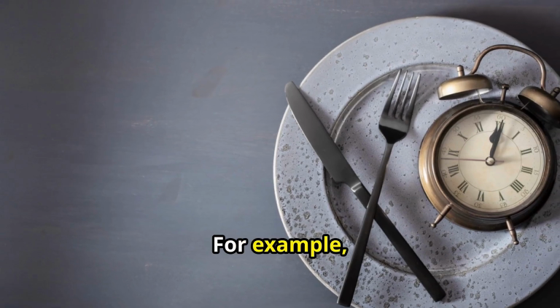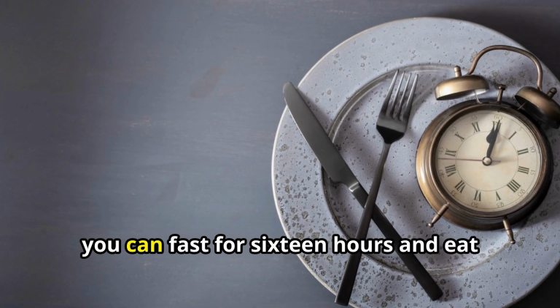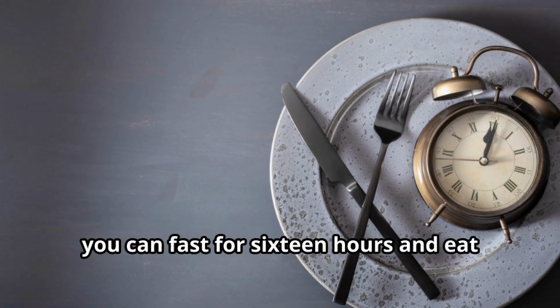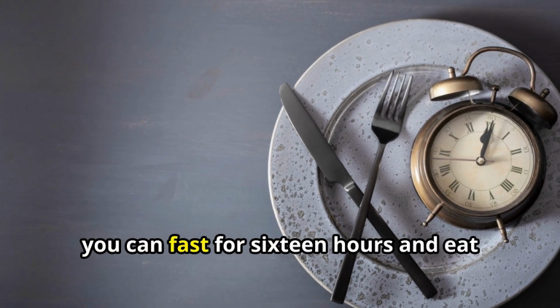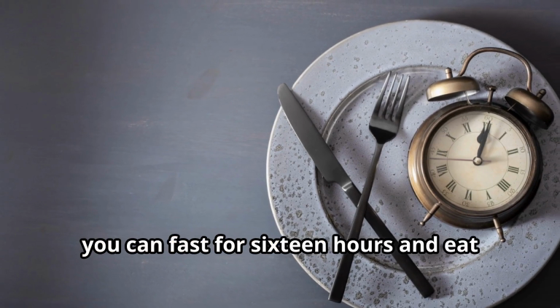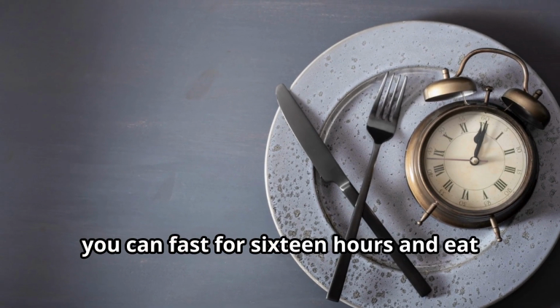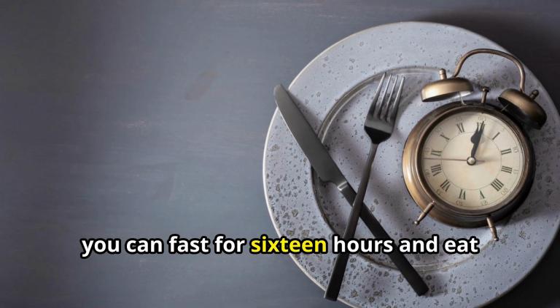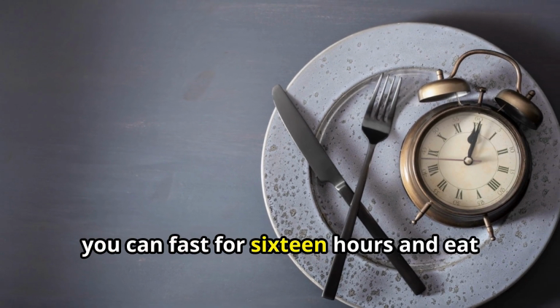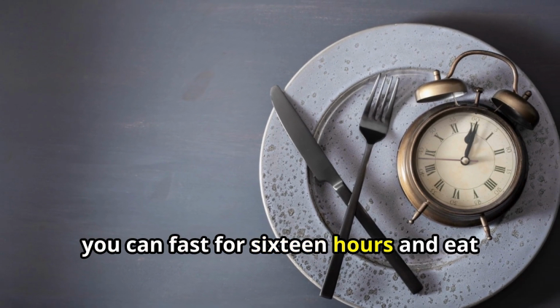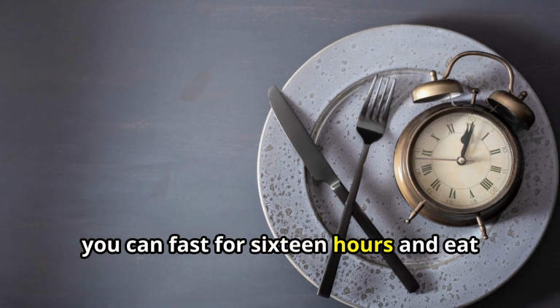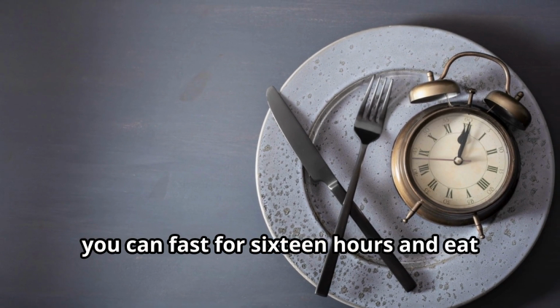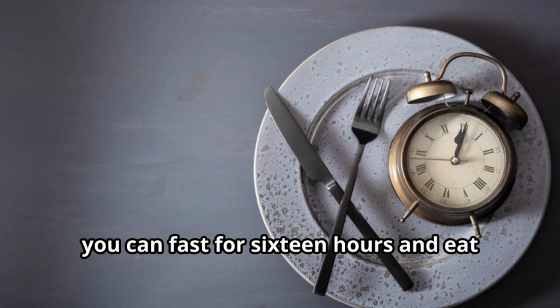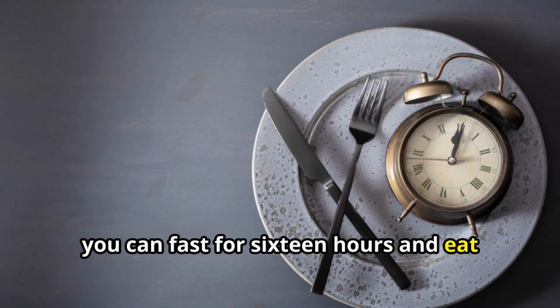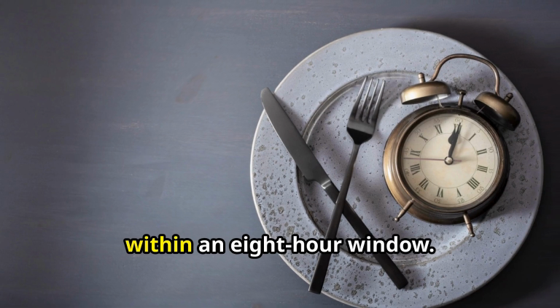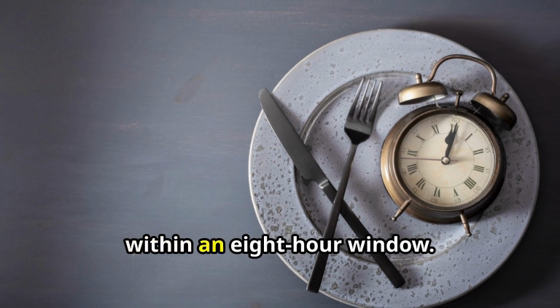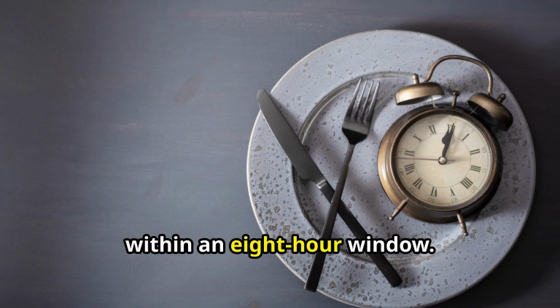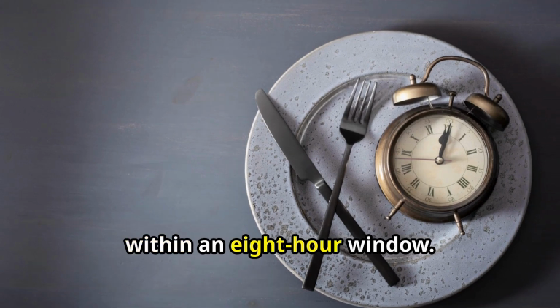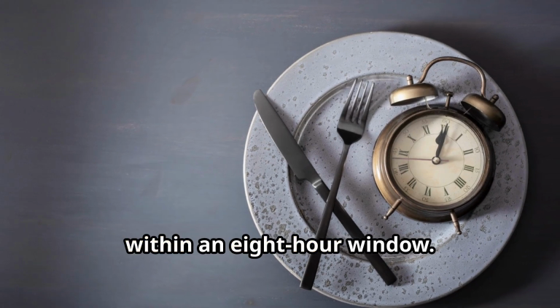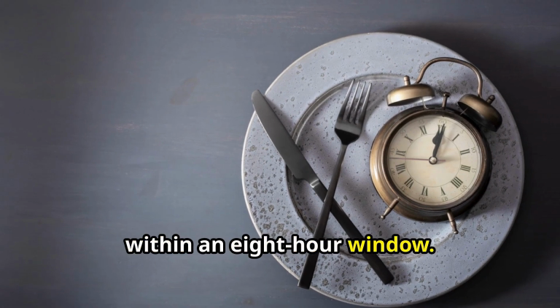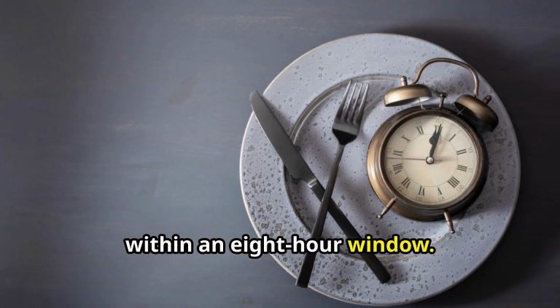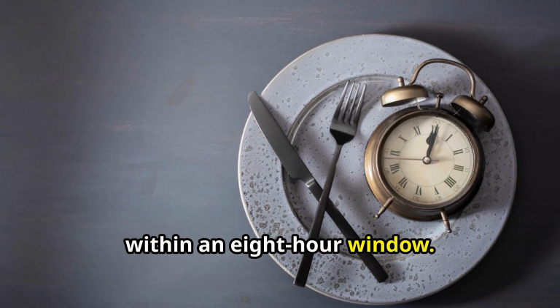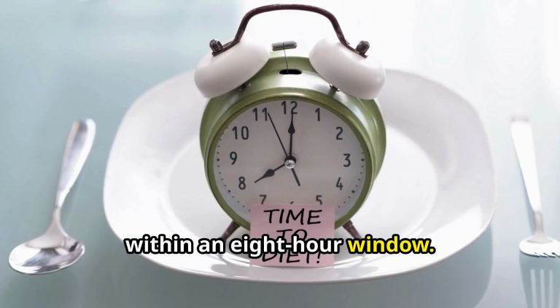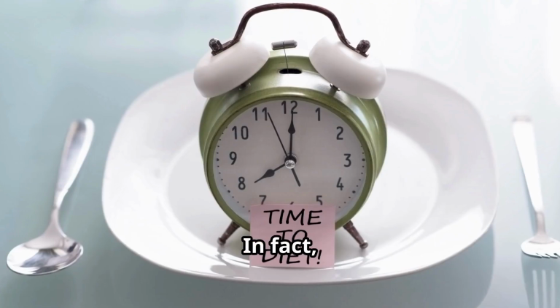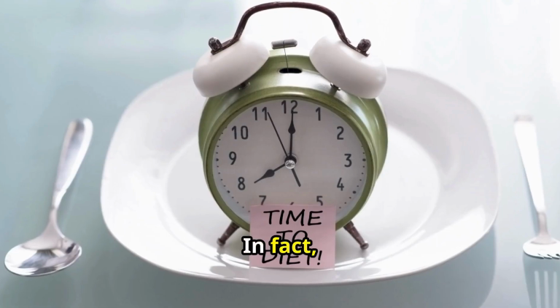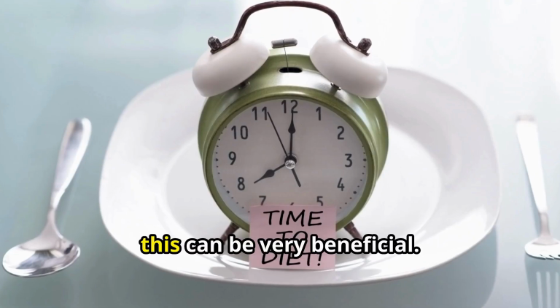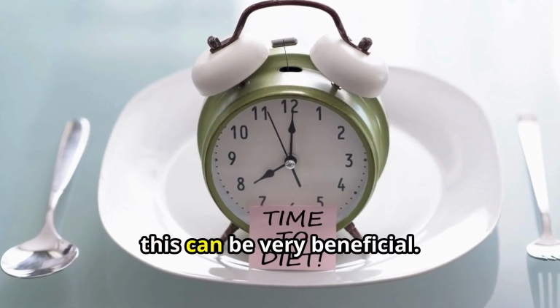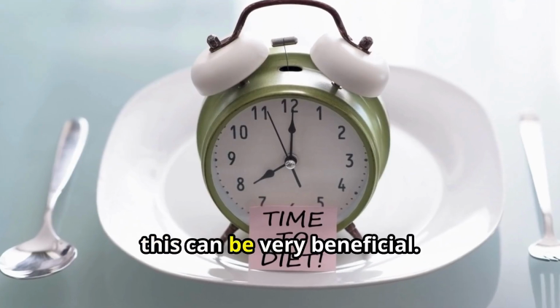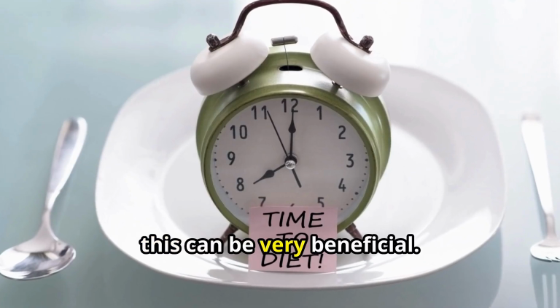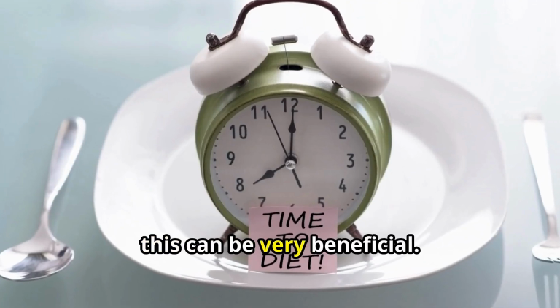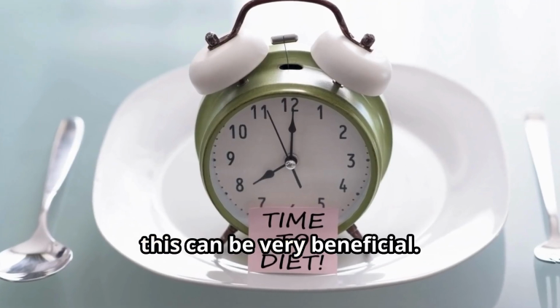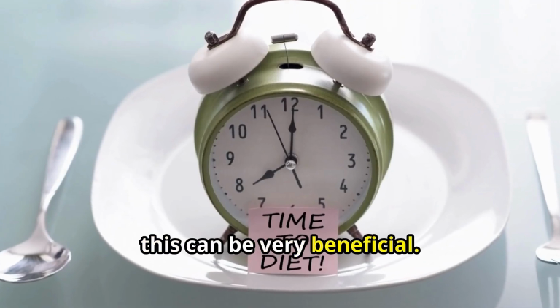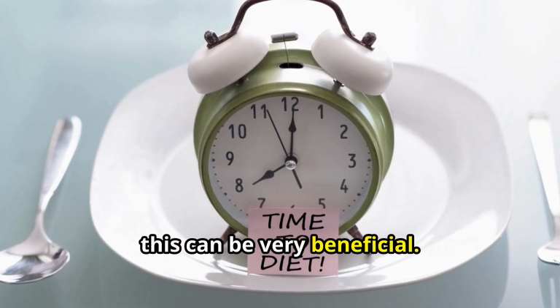For example, you can fast for 16 hours and eat within an 8-hour window. In fact, this can be very beneficial.